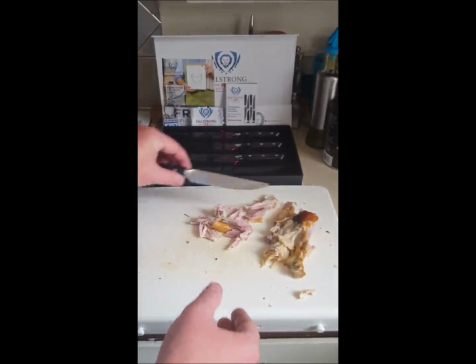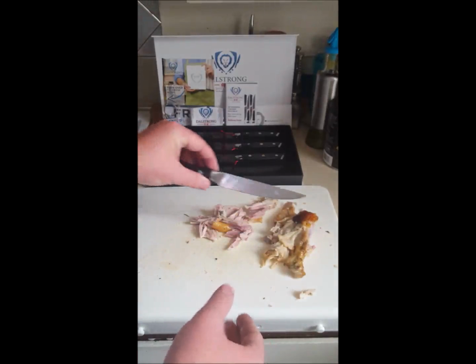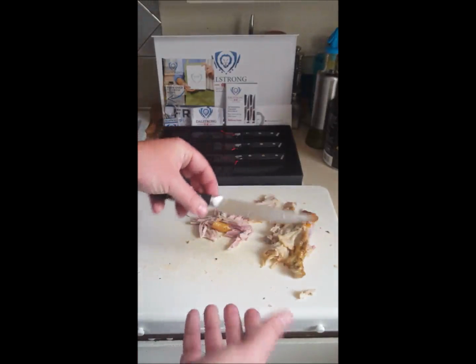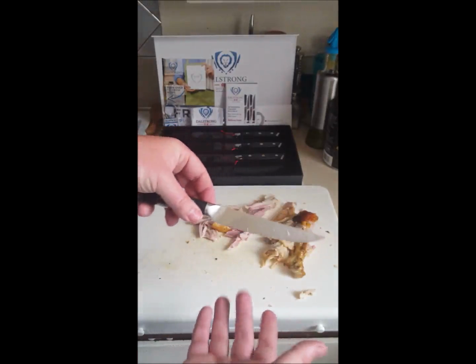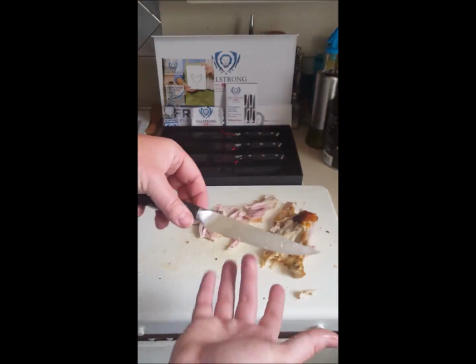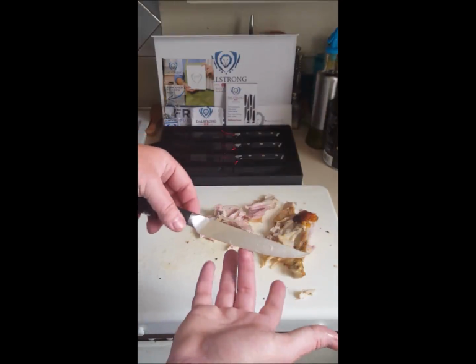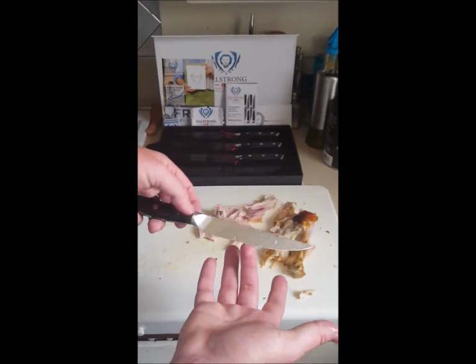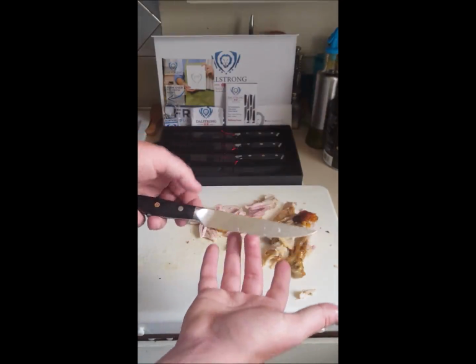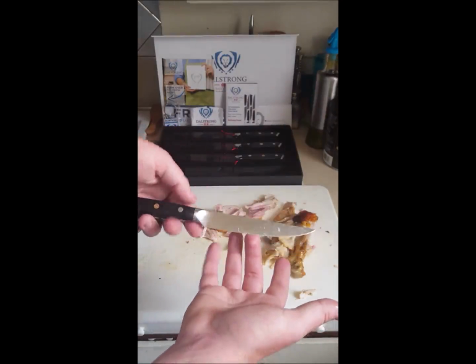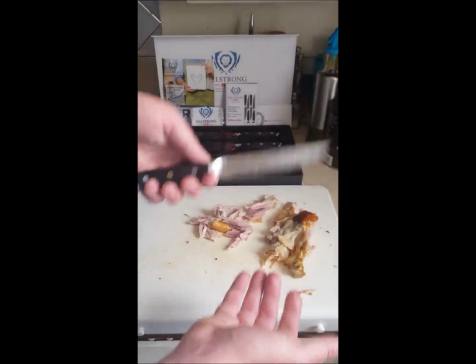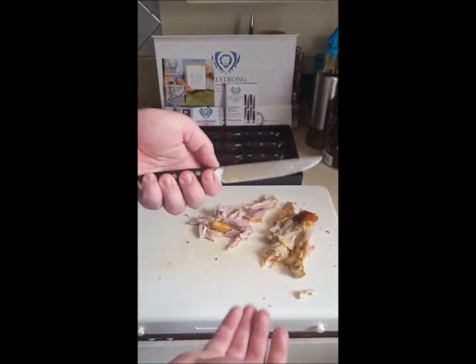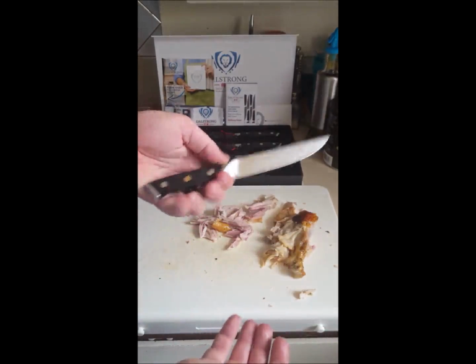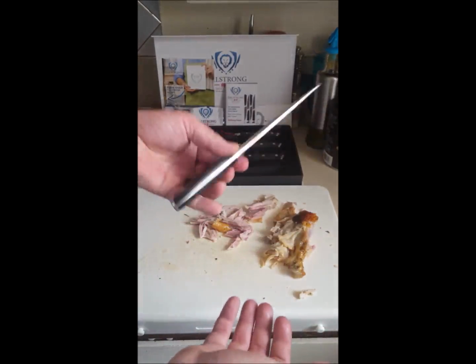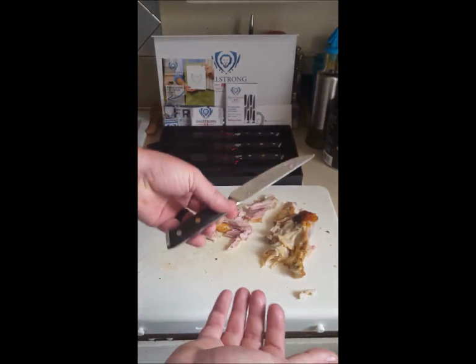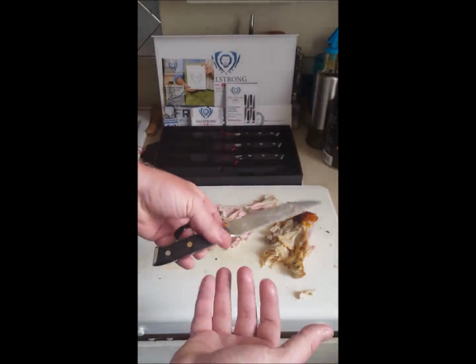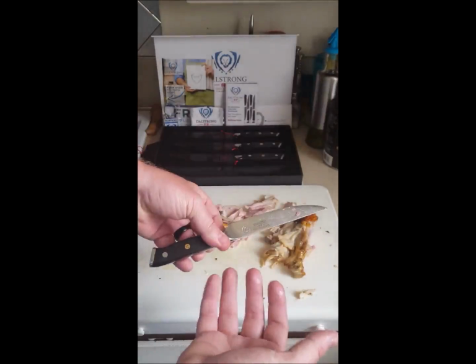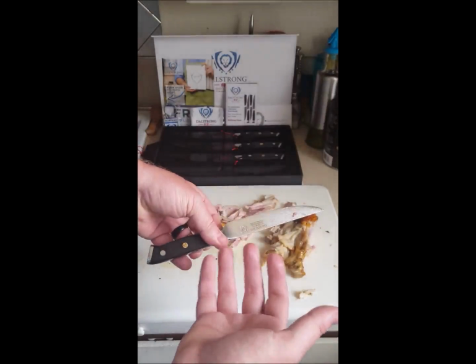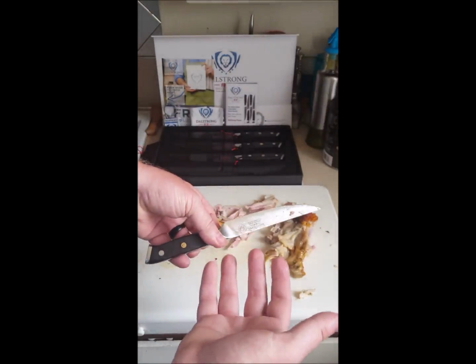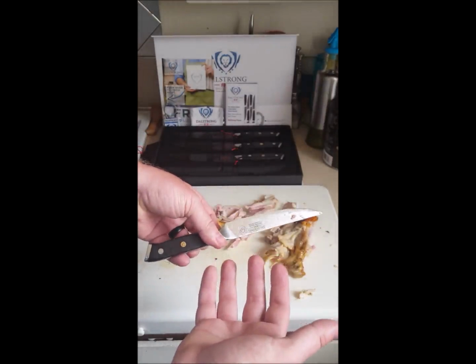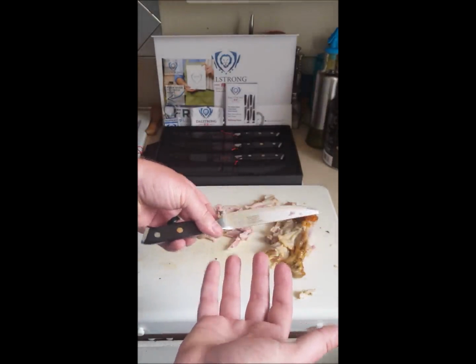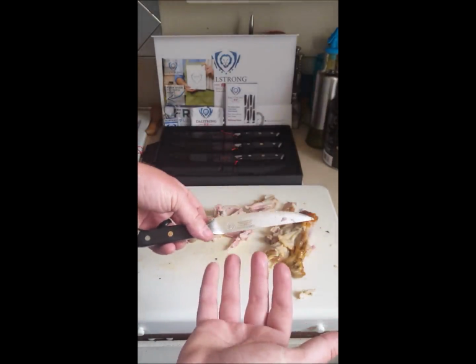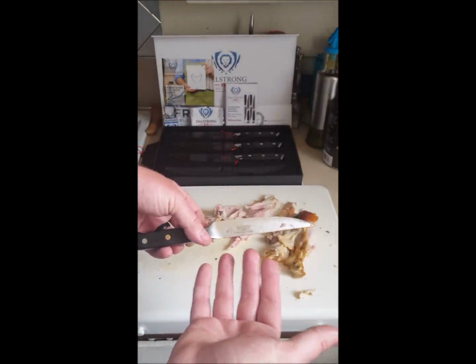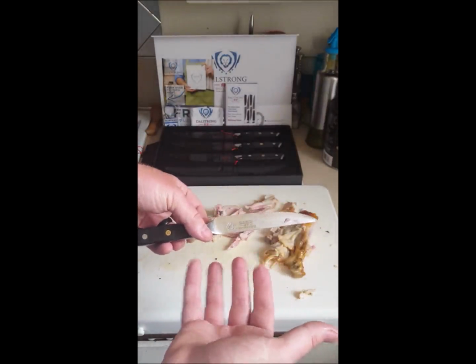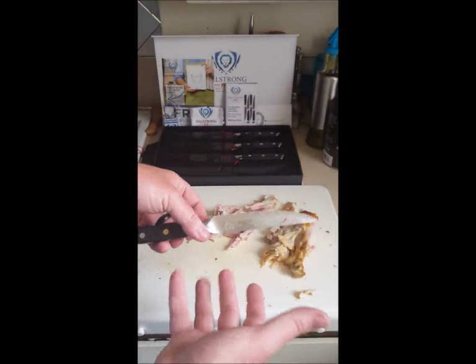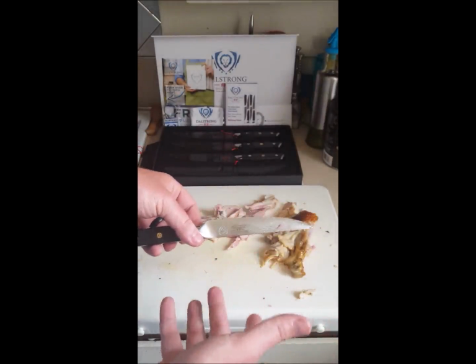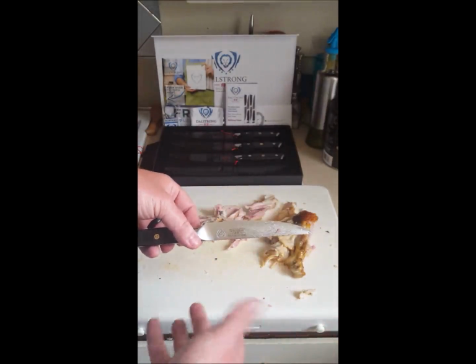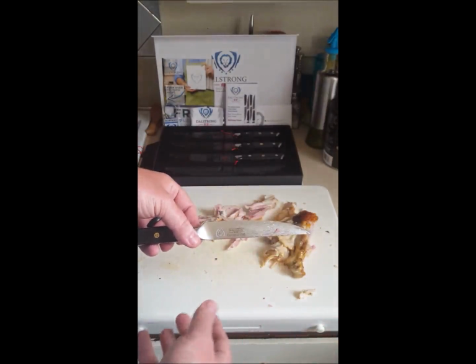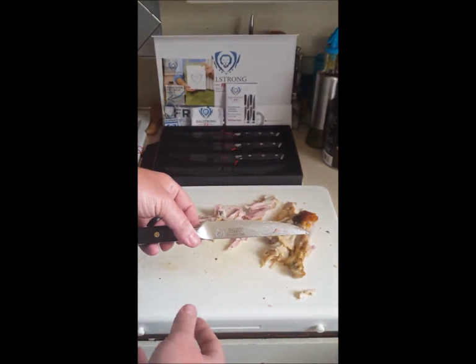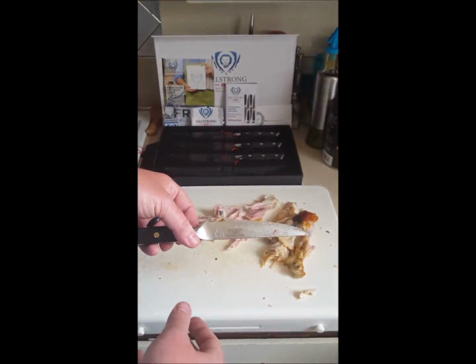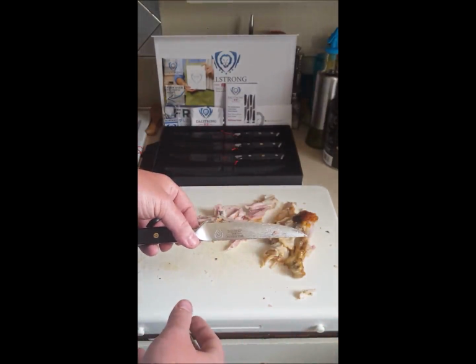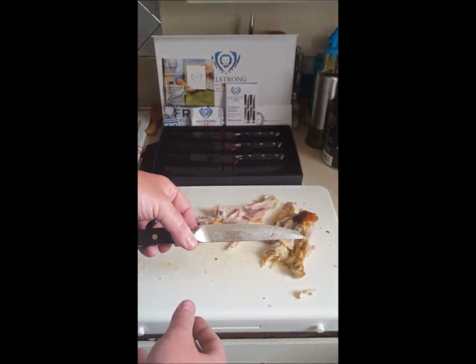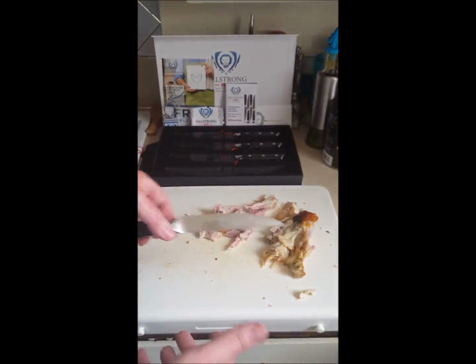These knives are great. They're really comfortable and very handsome. I hope you enjoy these DaoStrong steak knives.